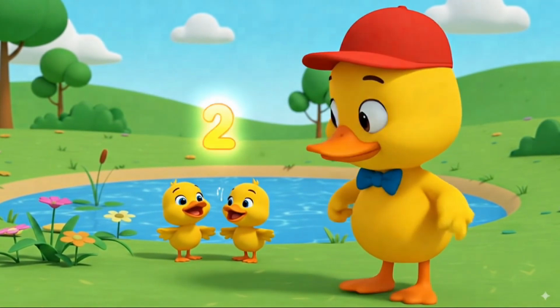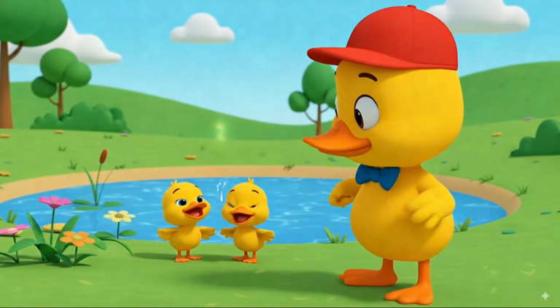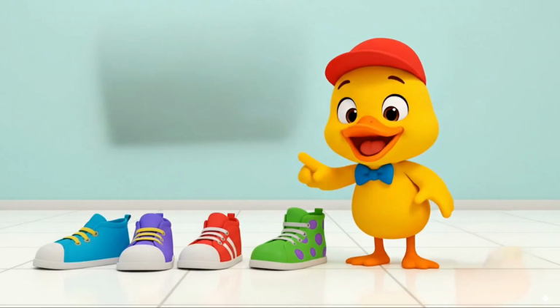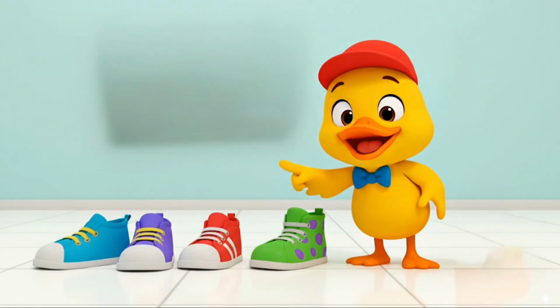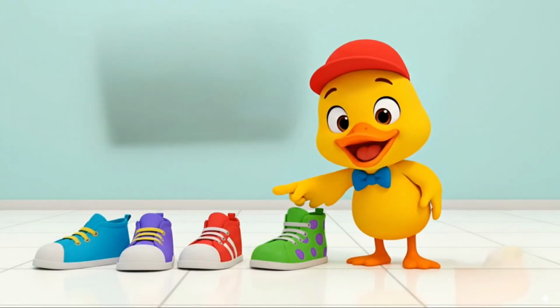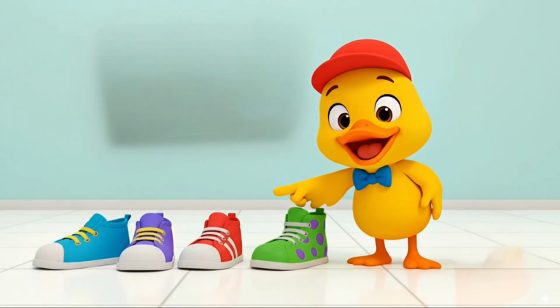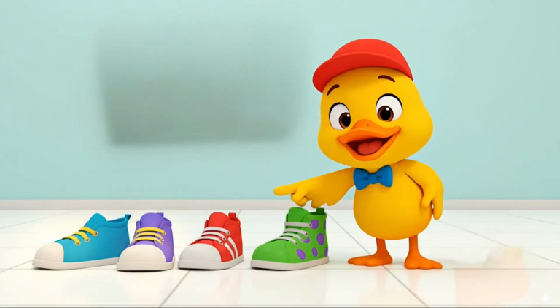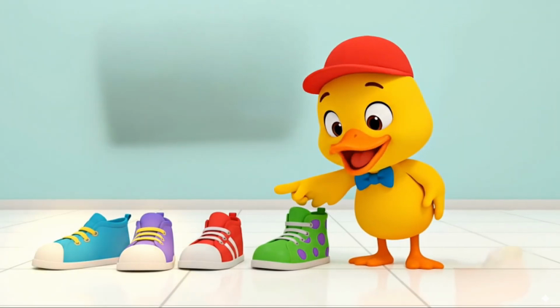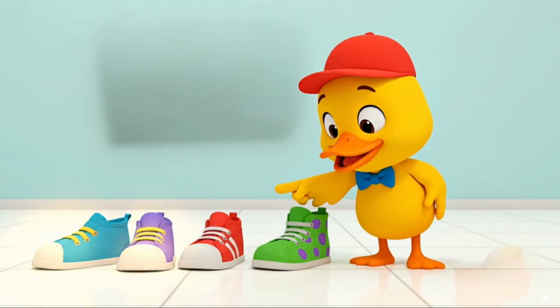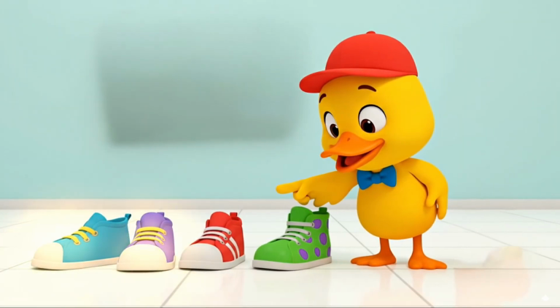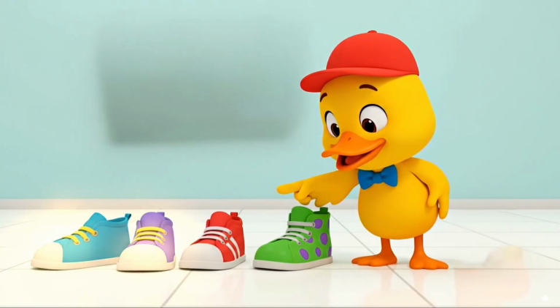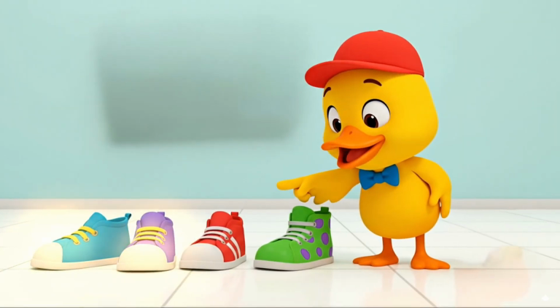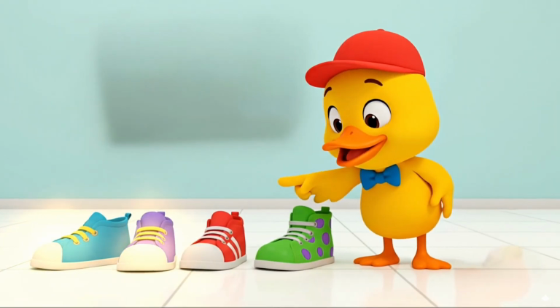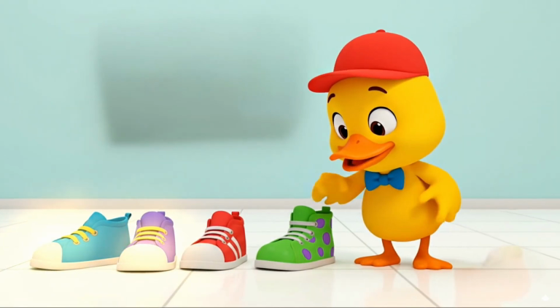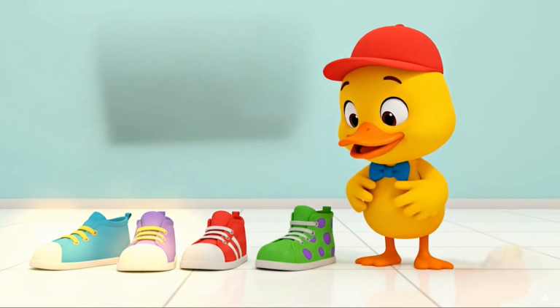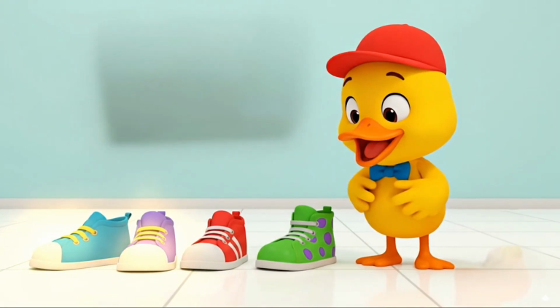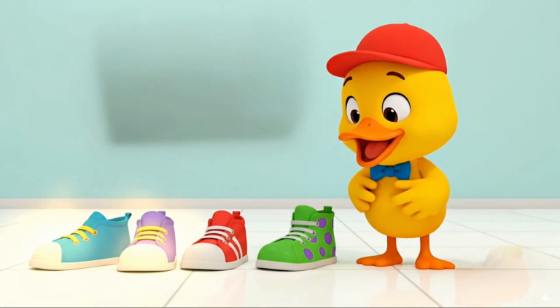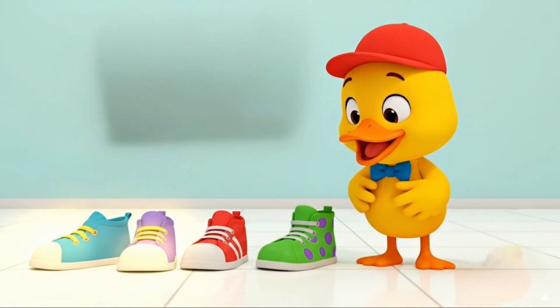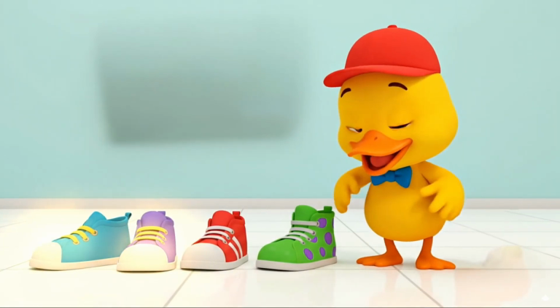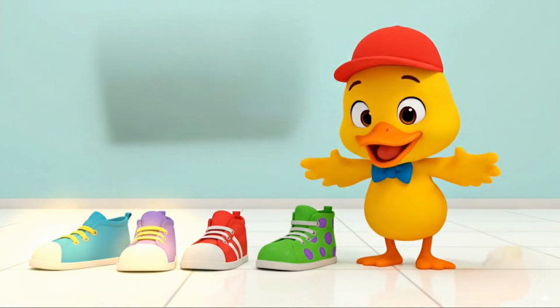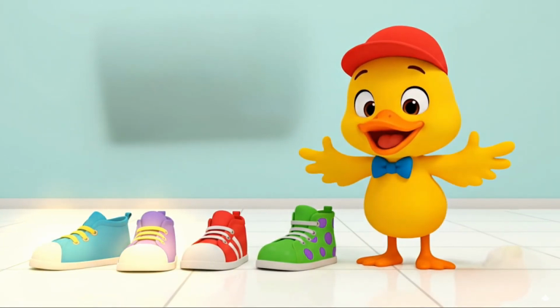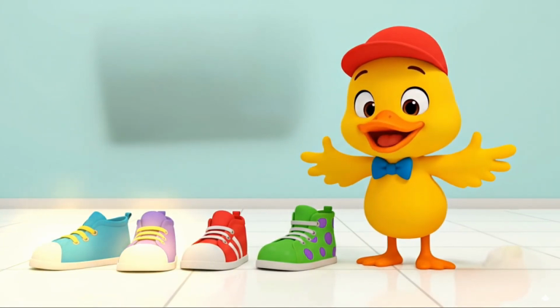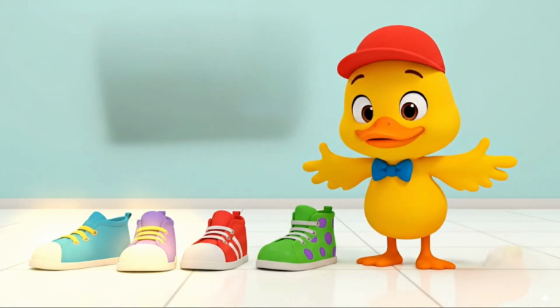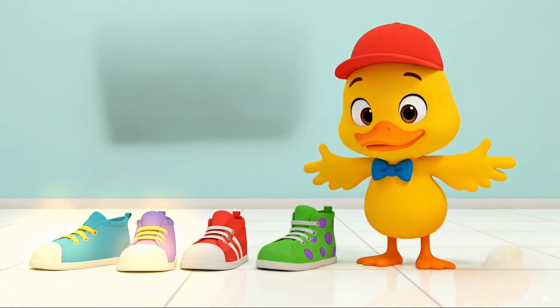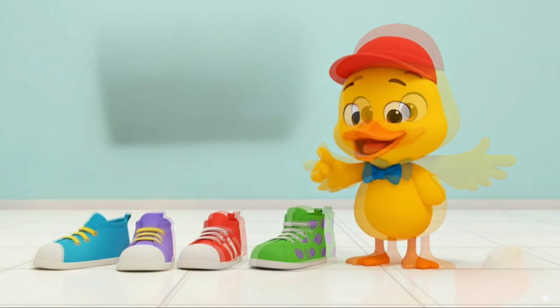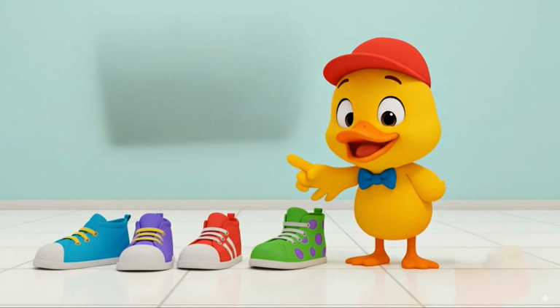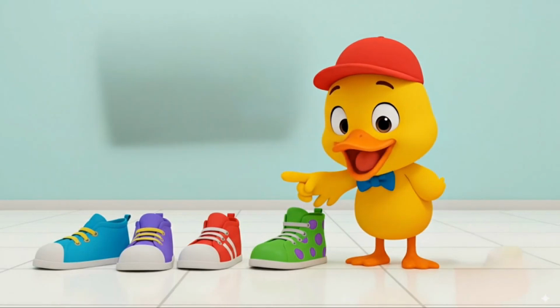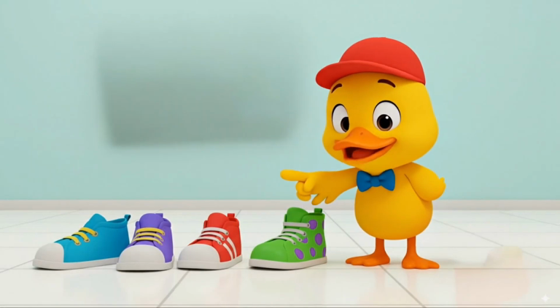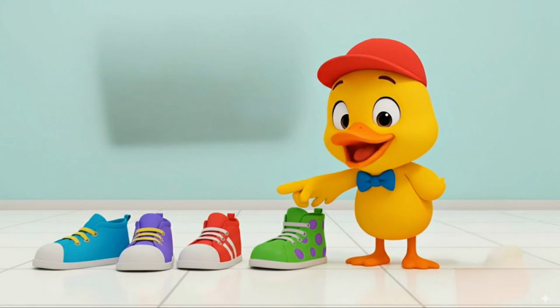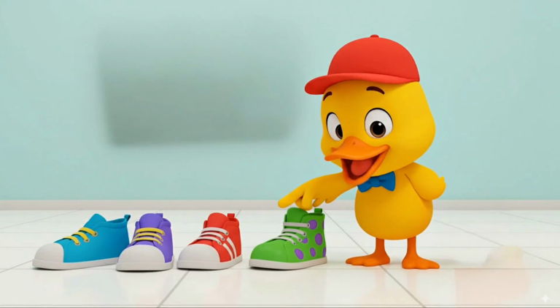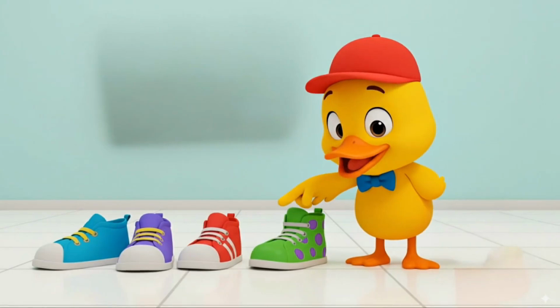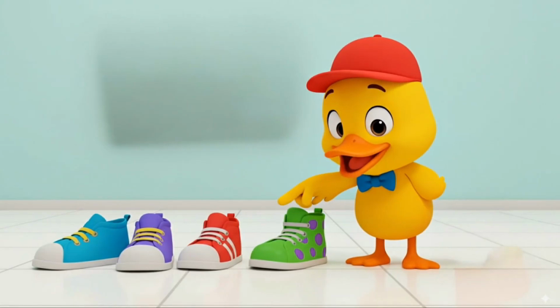Now let's count some shoes. Two, four. That makes four shoes.